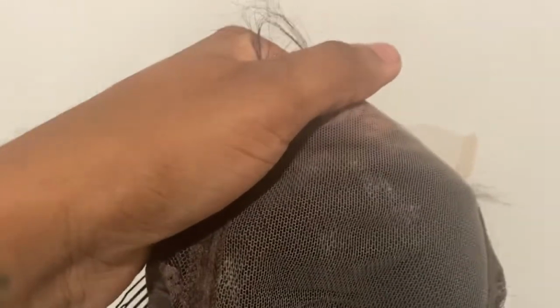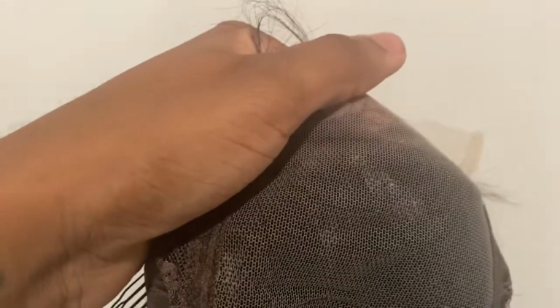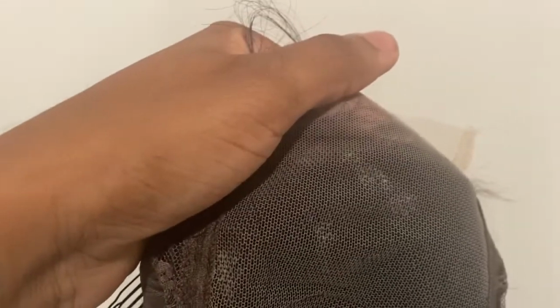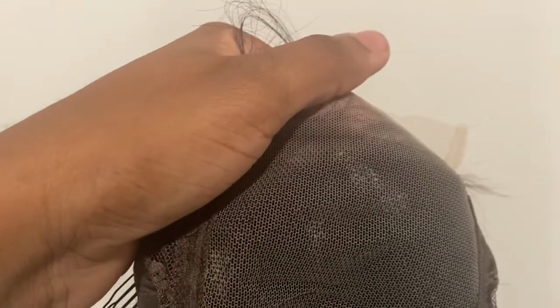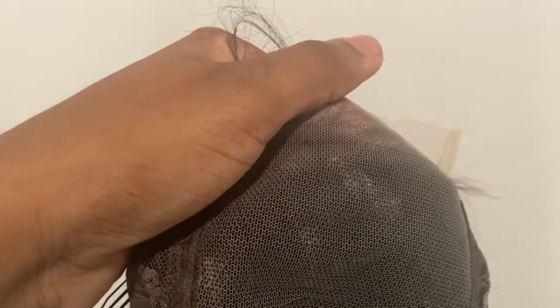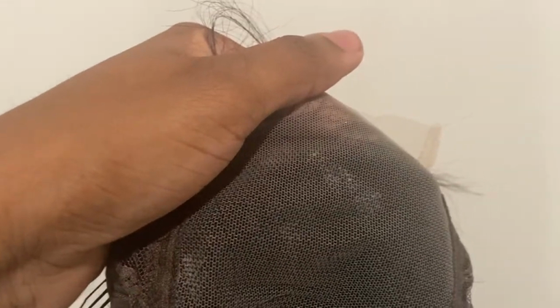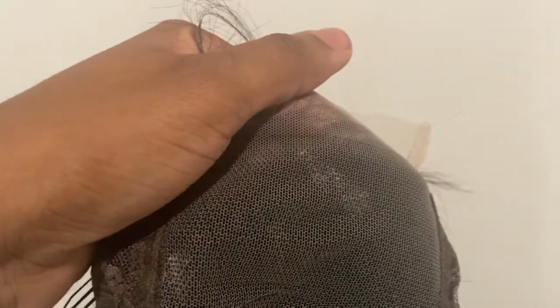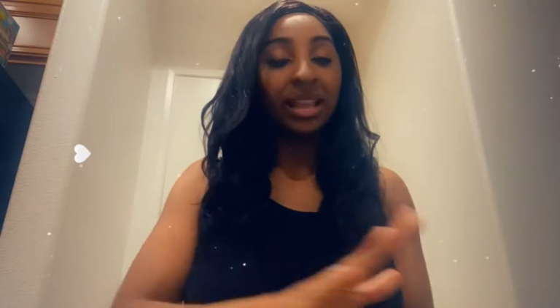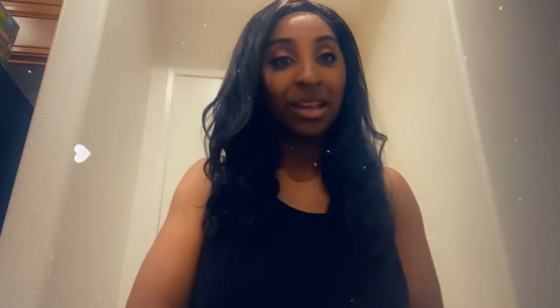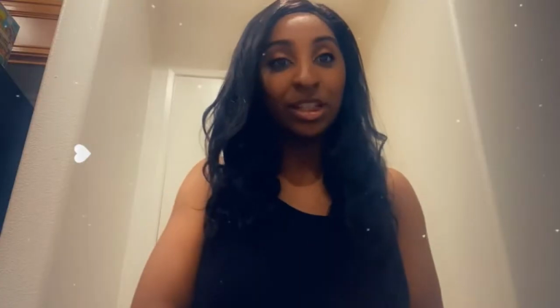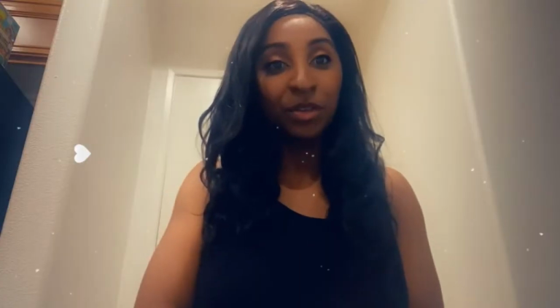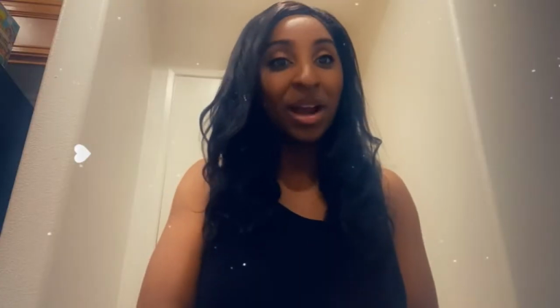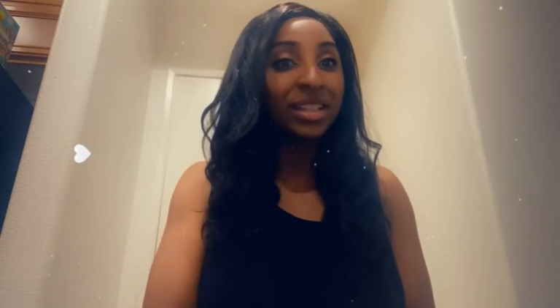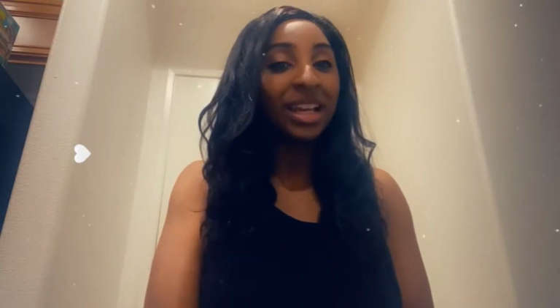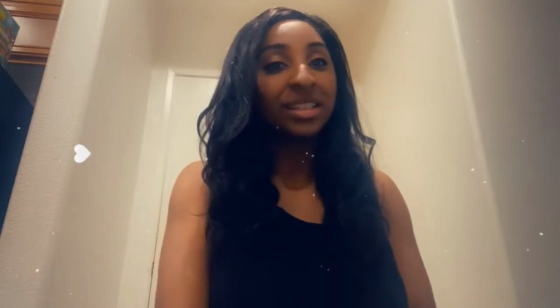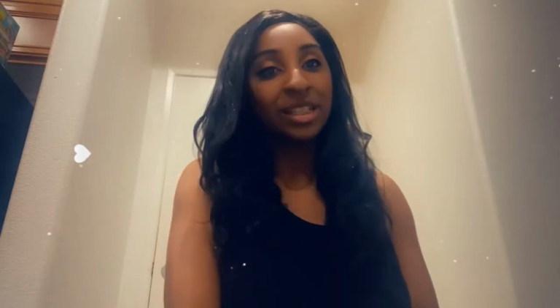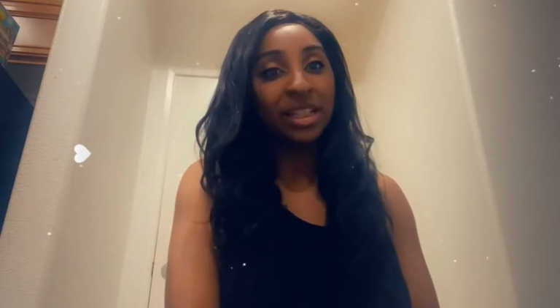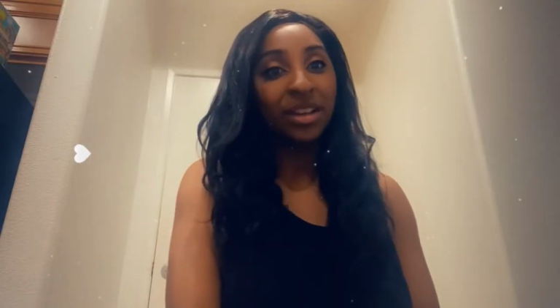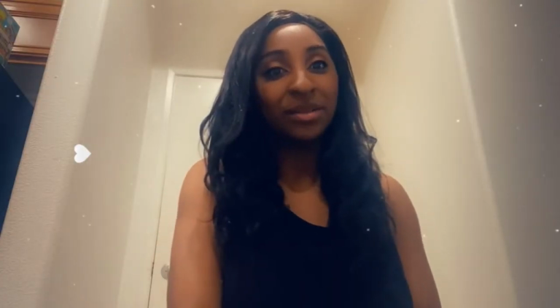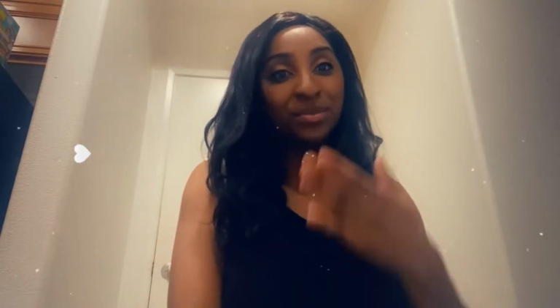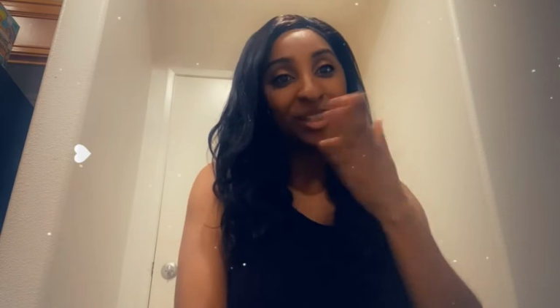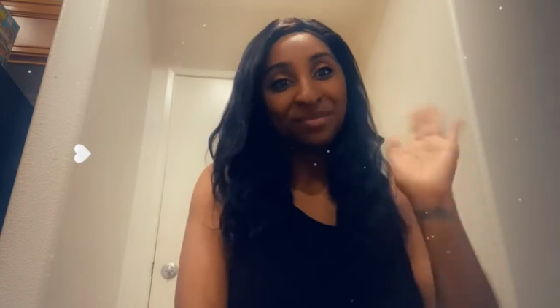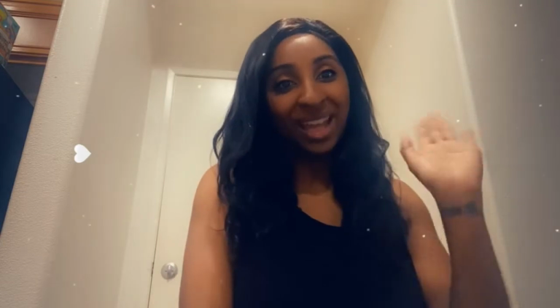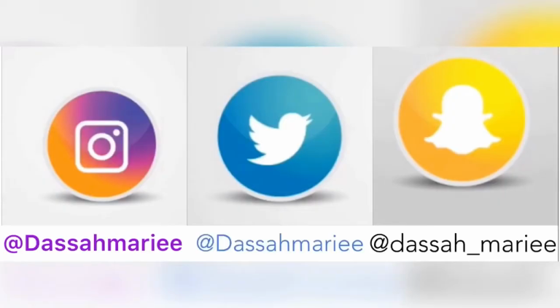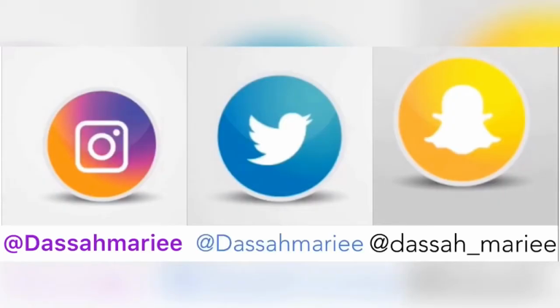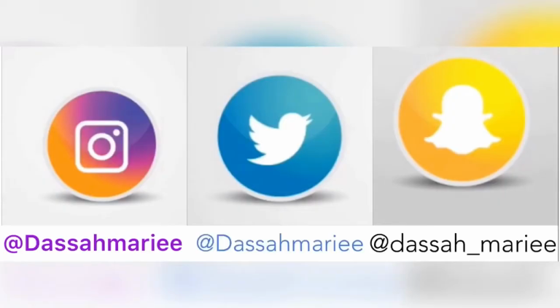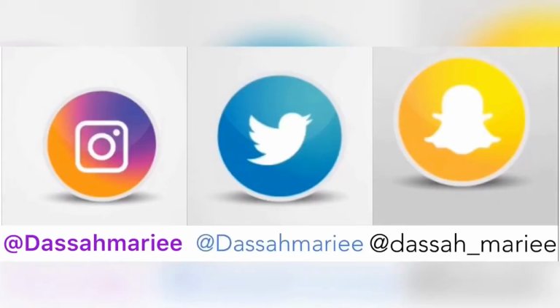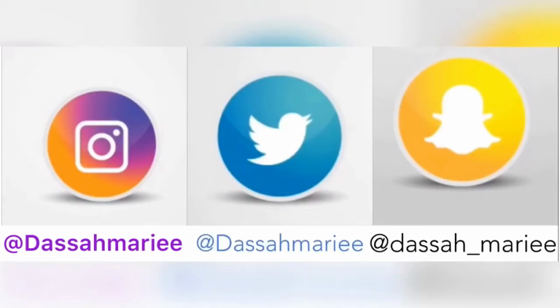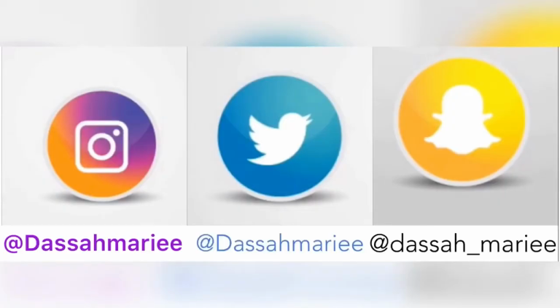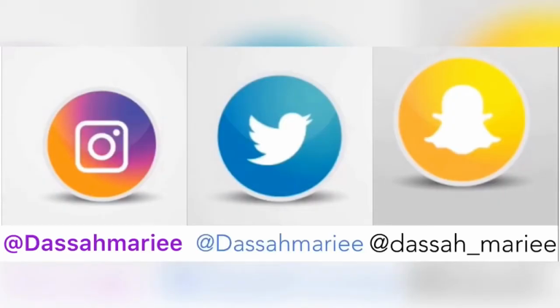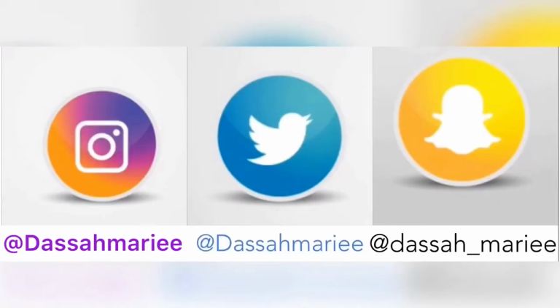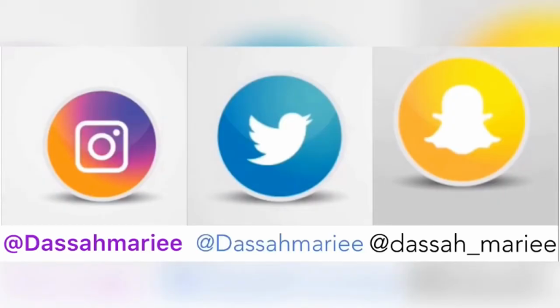The link will be in the description. Thank you guys so much for watching, and I'll see you guys in my next video — bye!